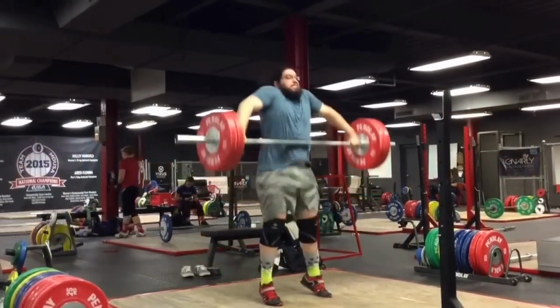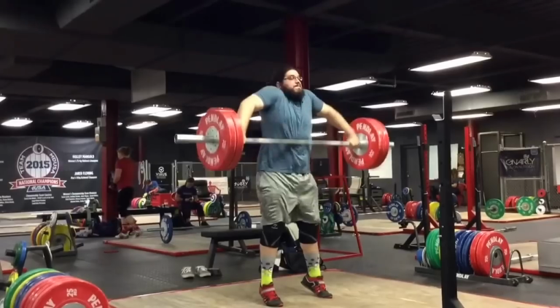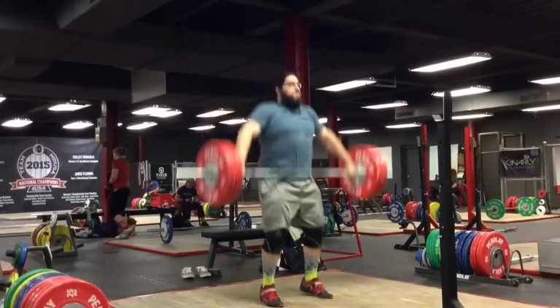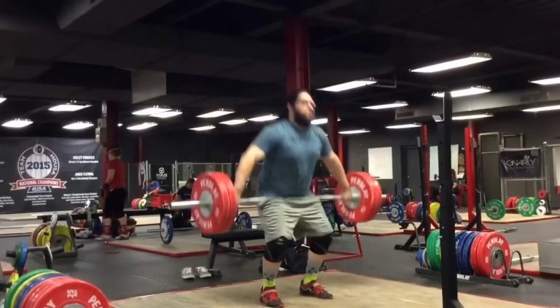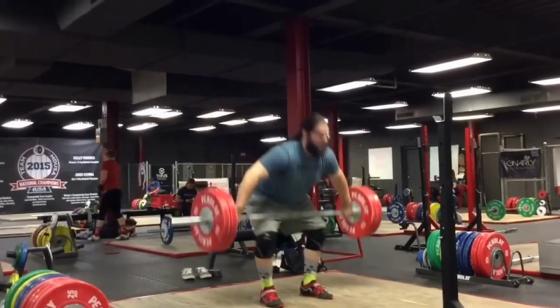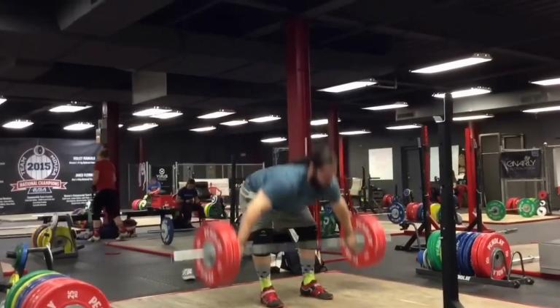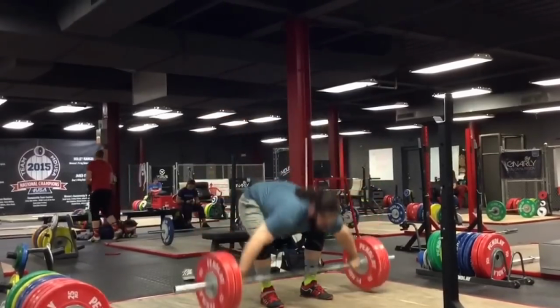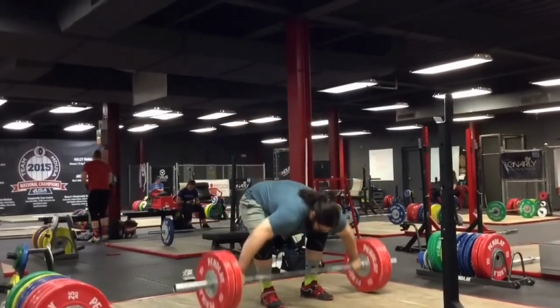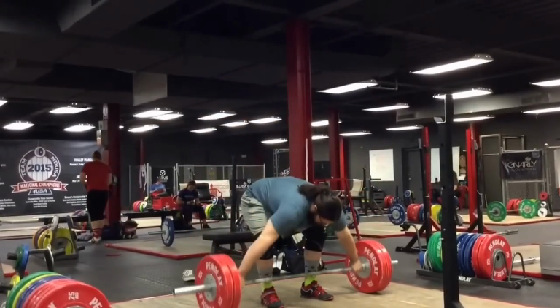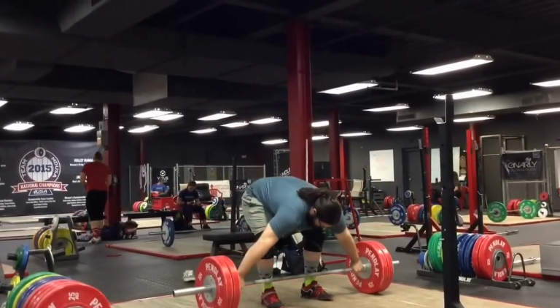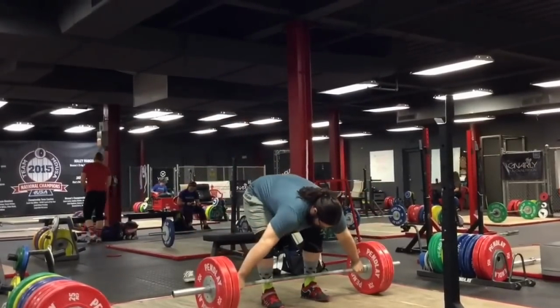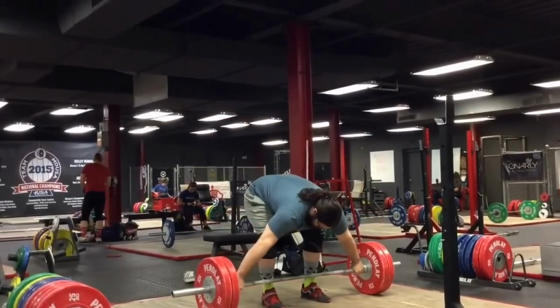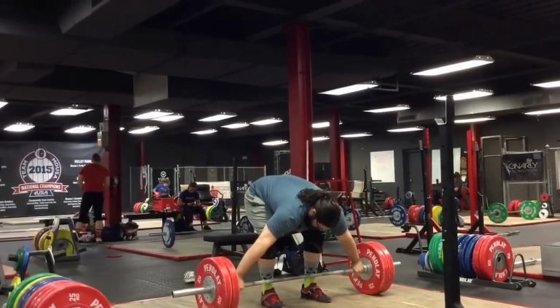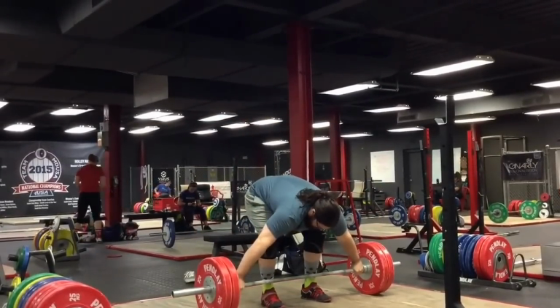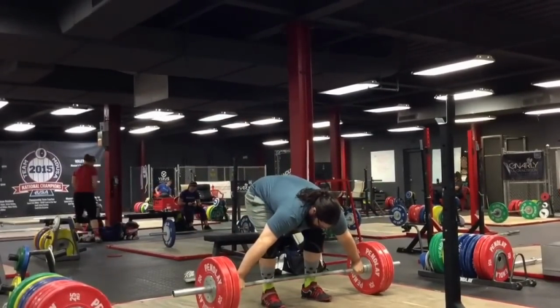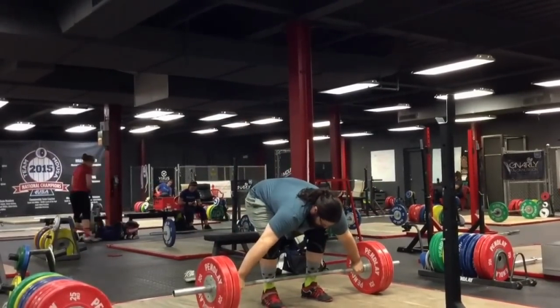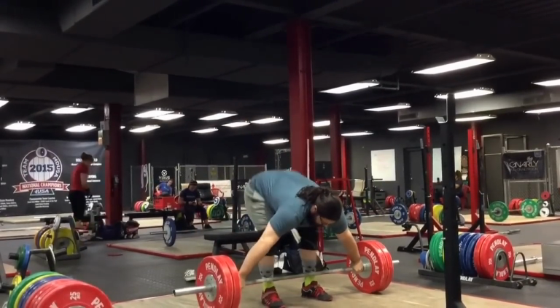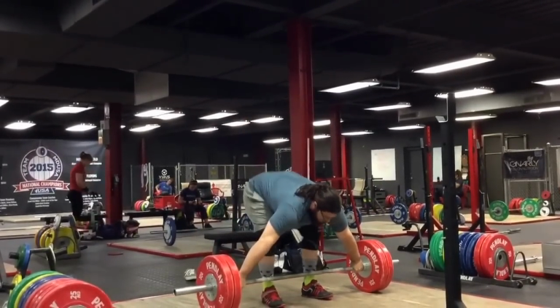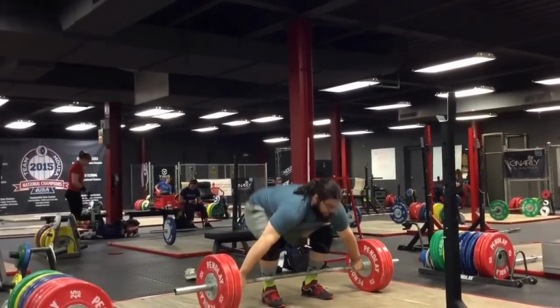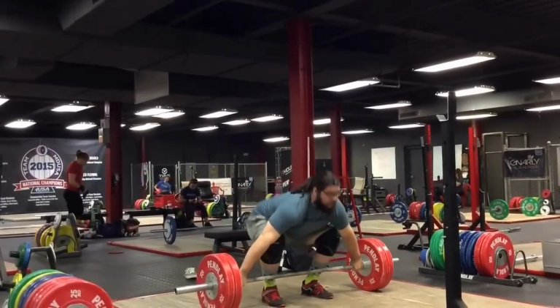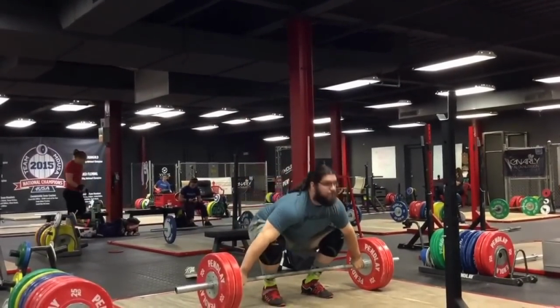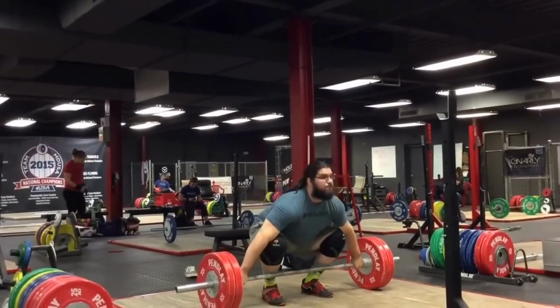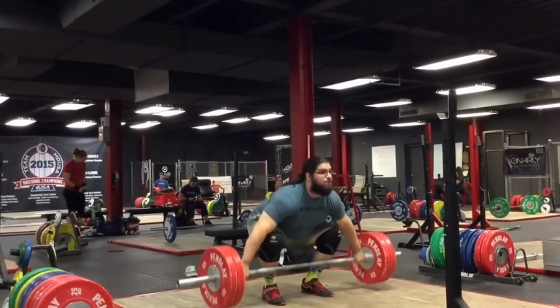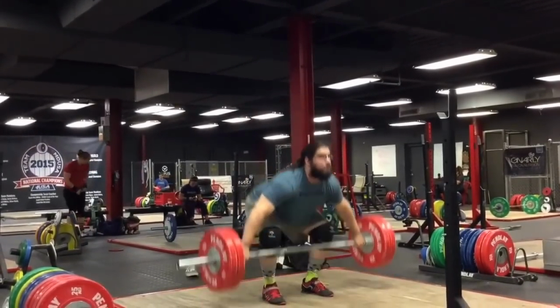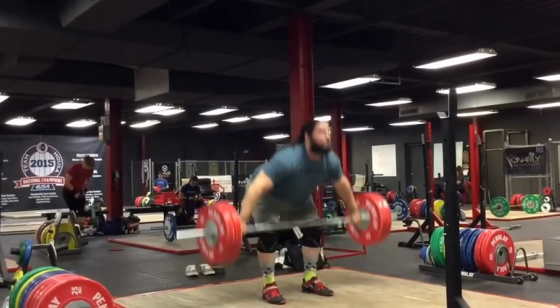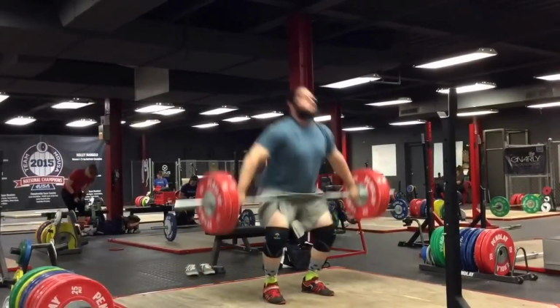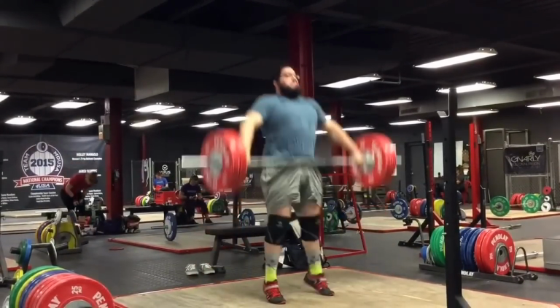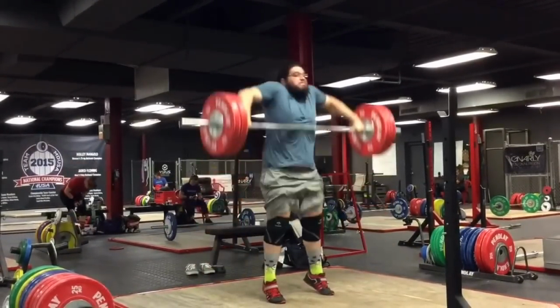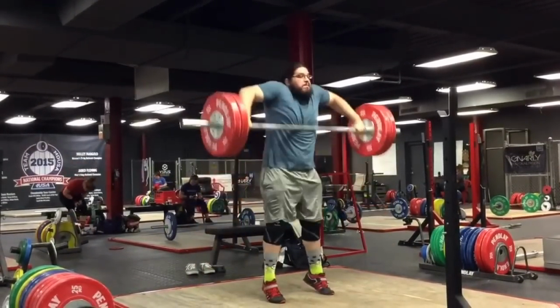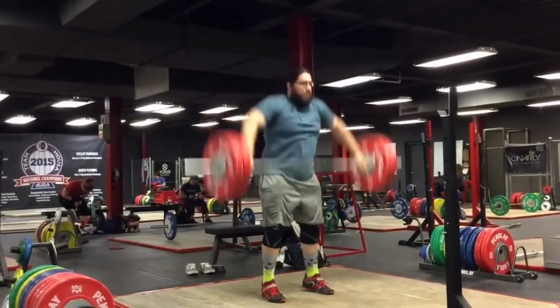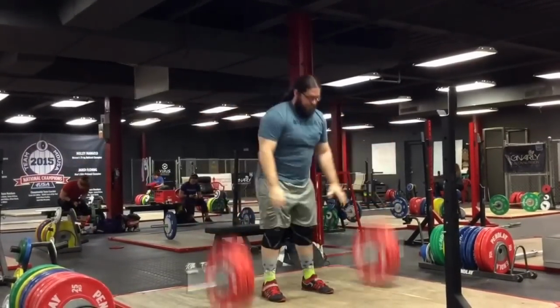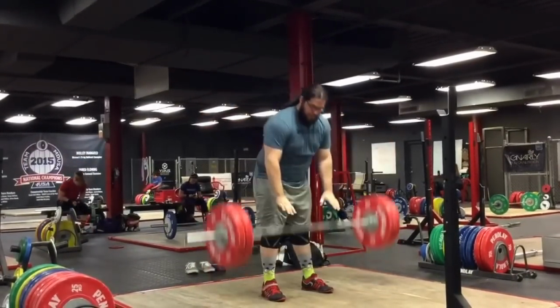On this day, you did snatch deconstruction and then clean and jerk deconstruction. That's a long day.